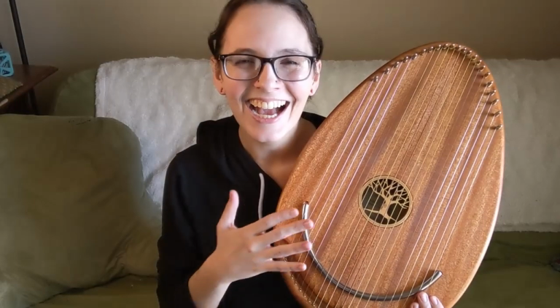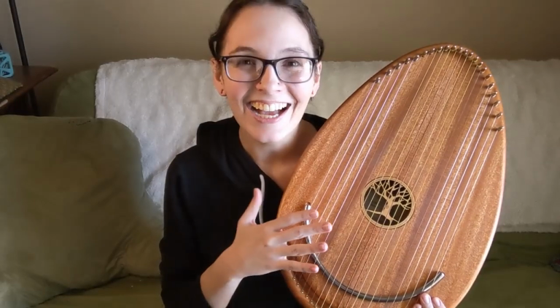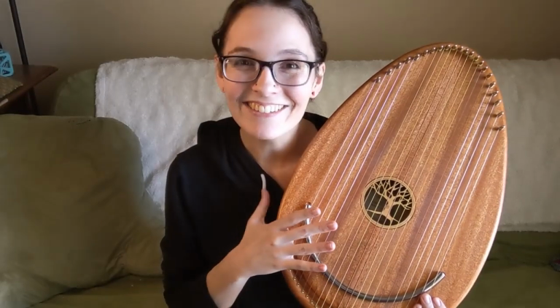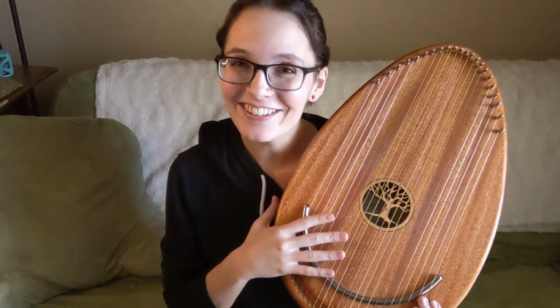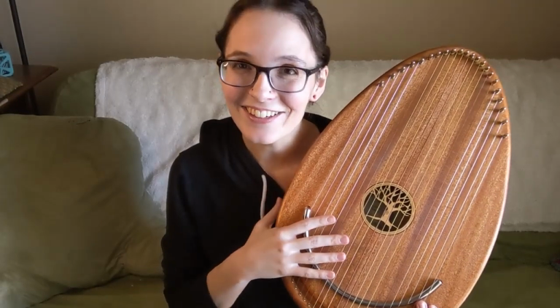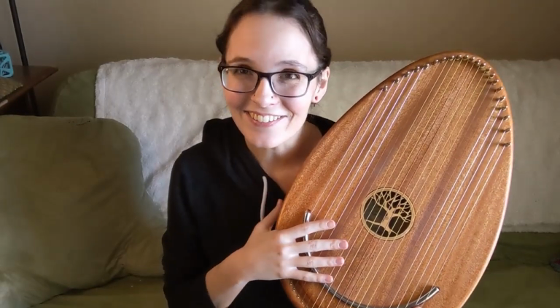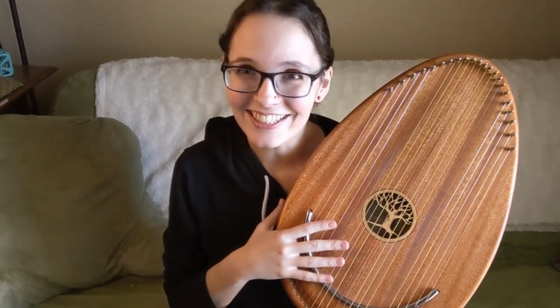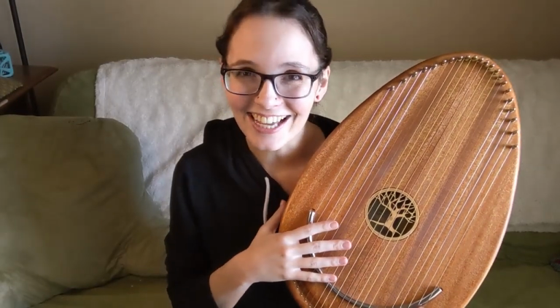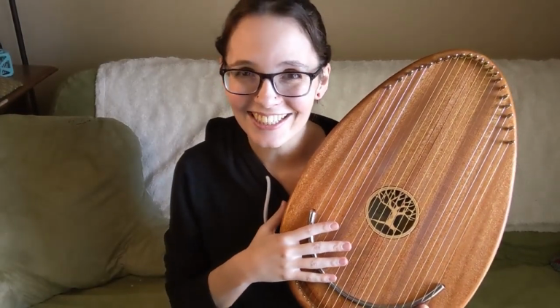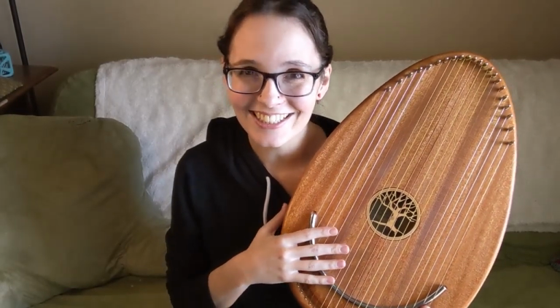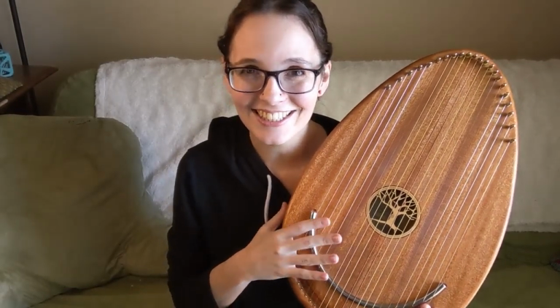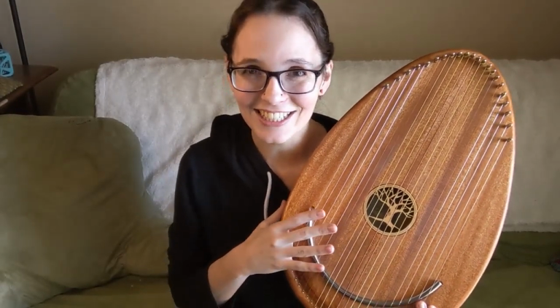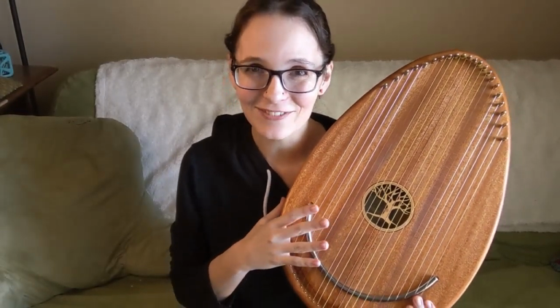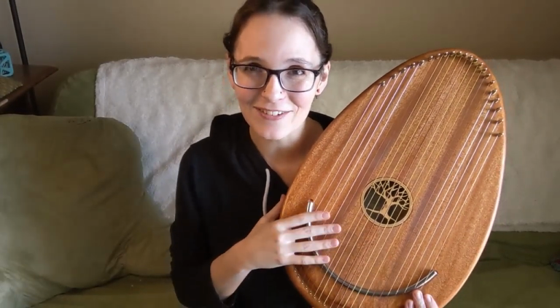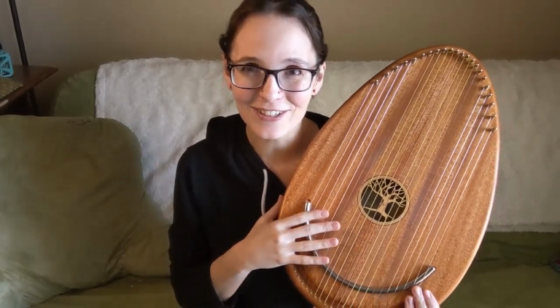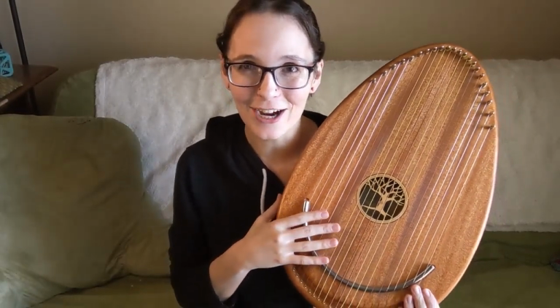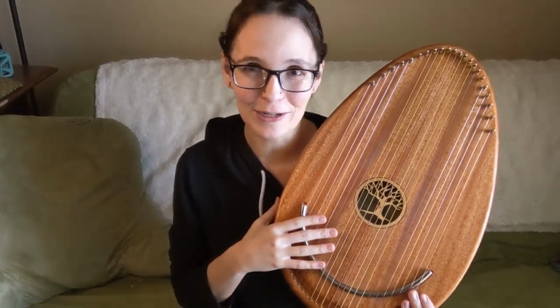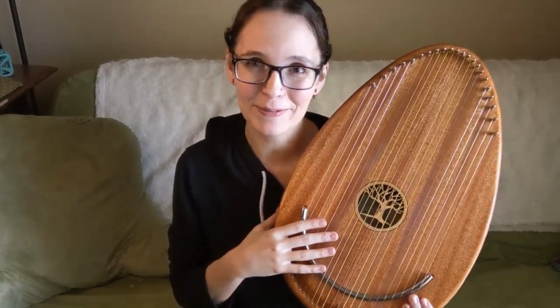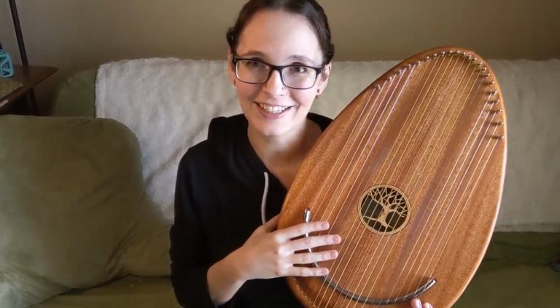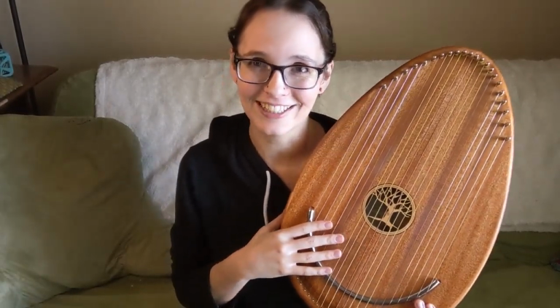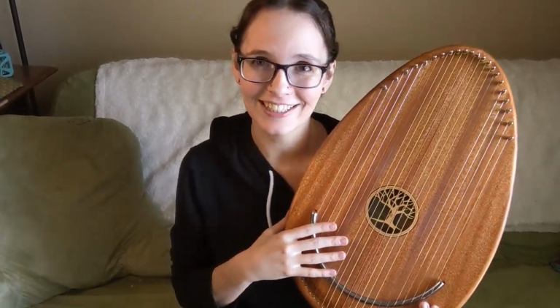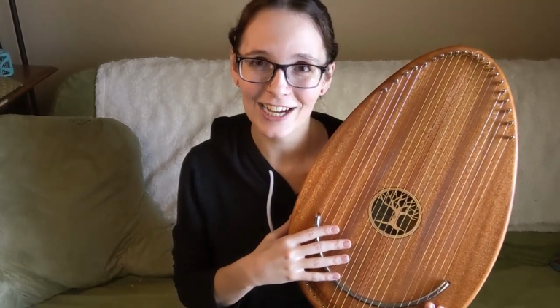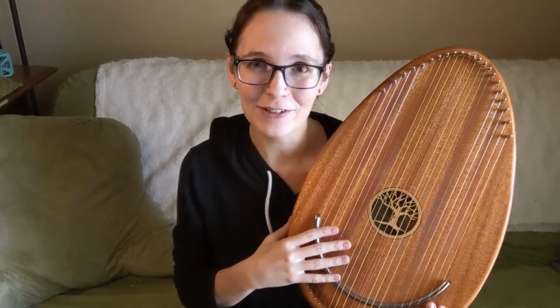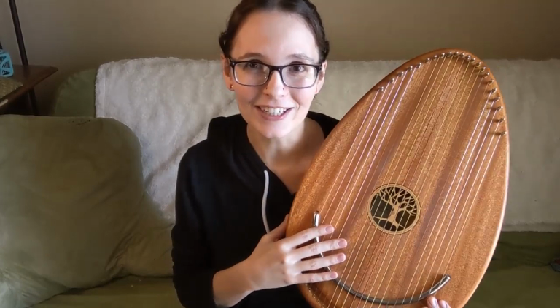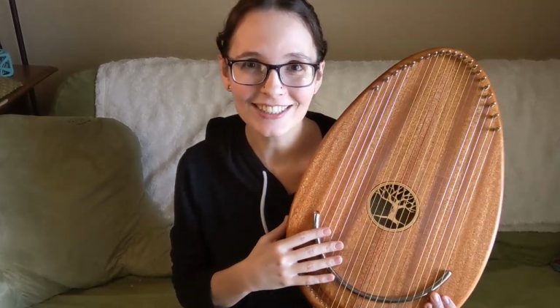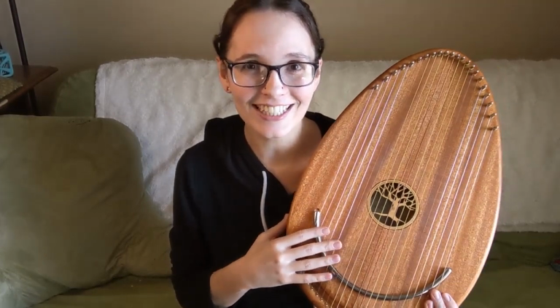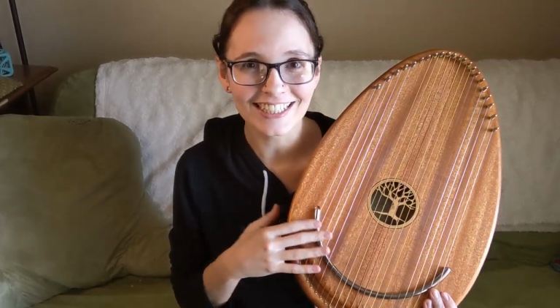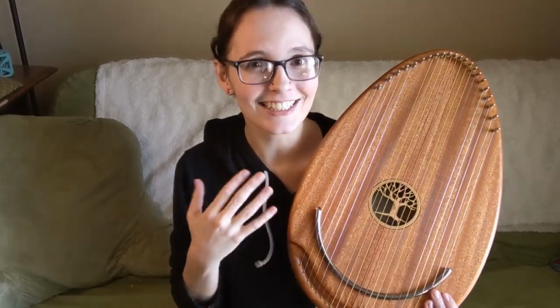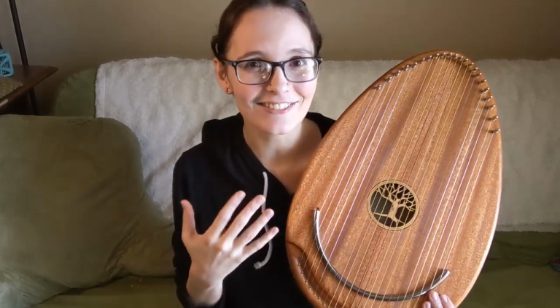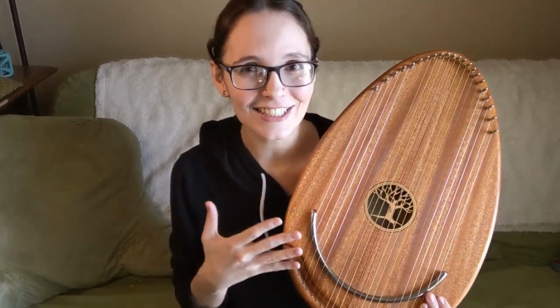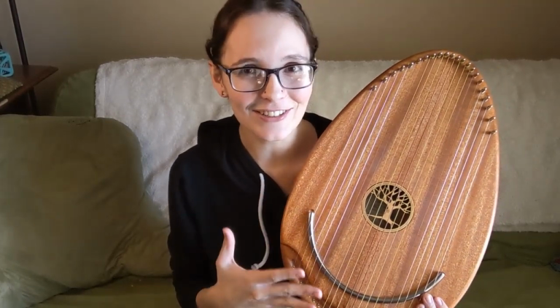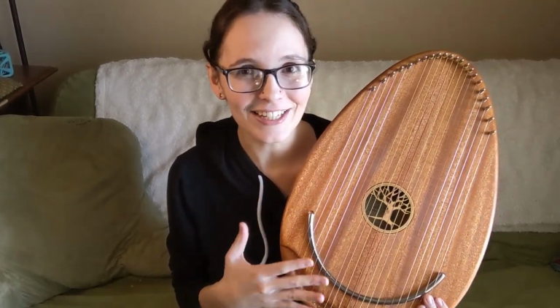So there you have it. That is the Reverie harp — how it works and its unique tuning.